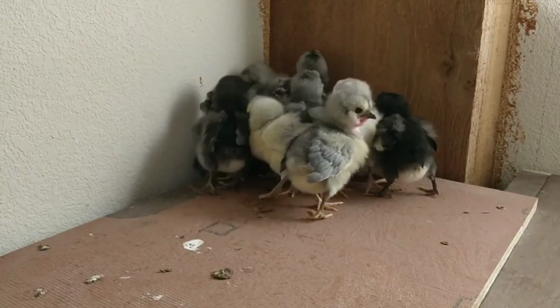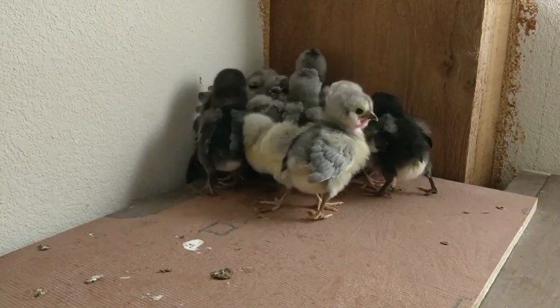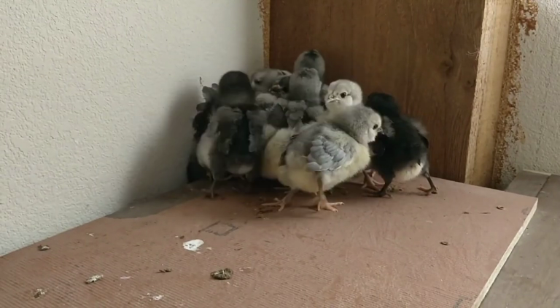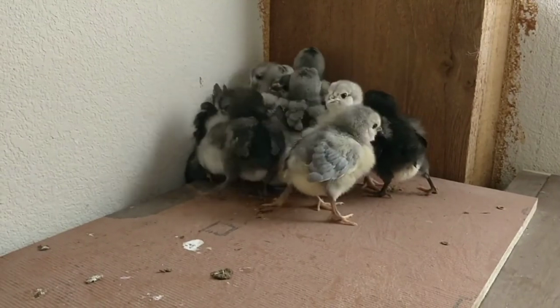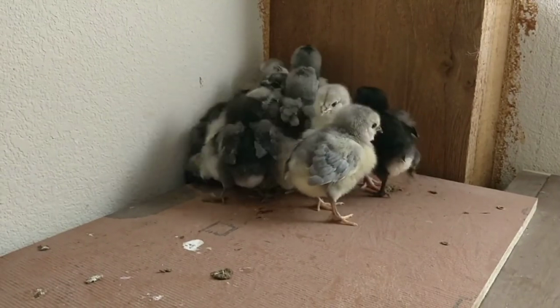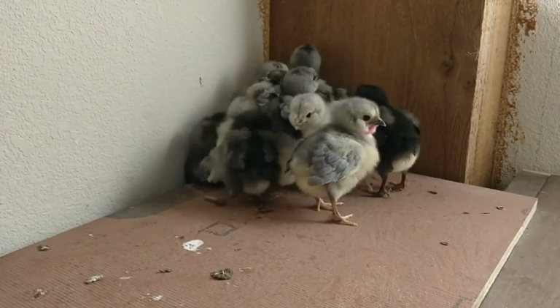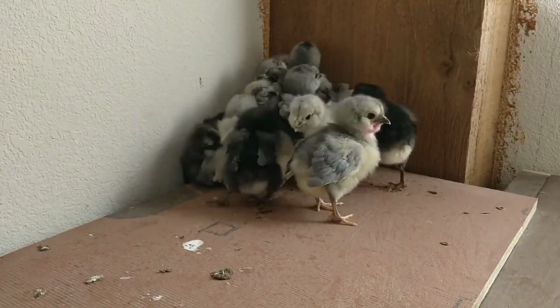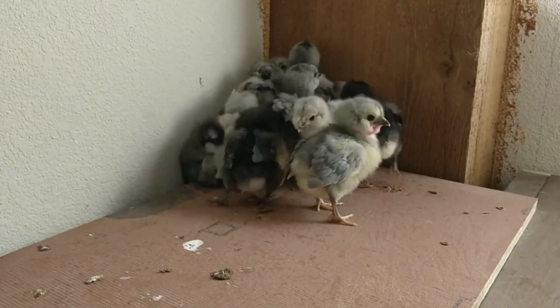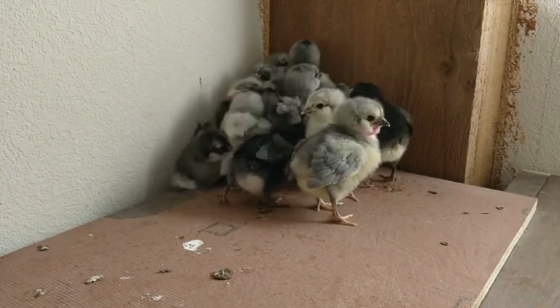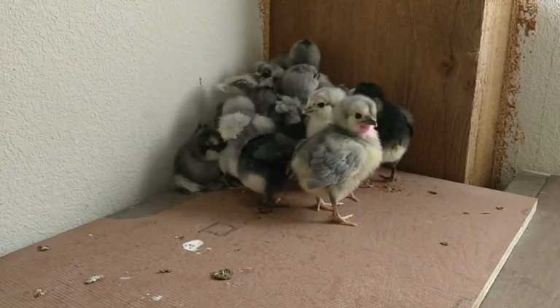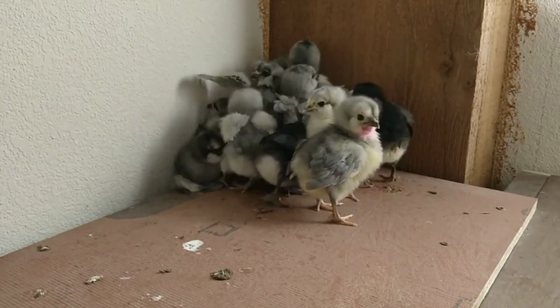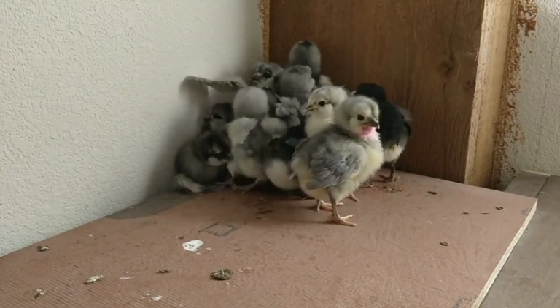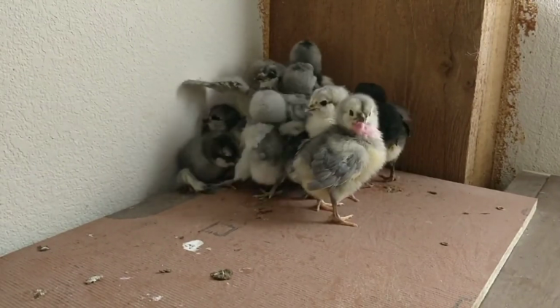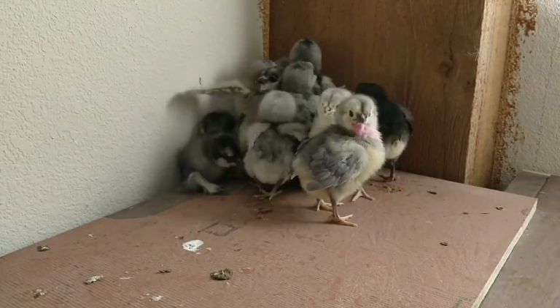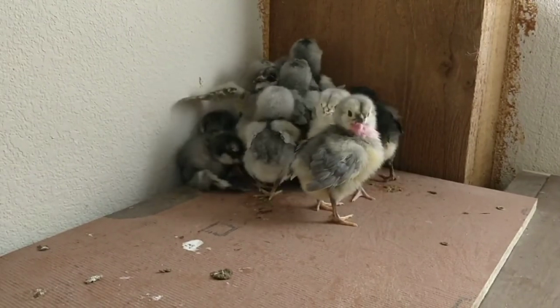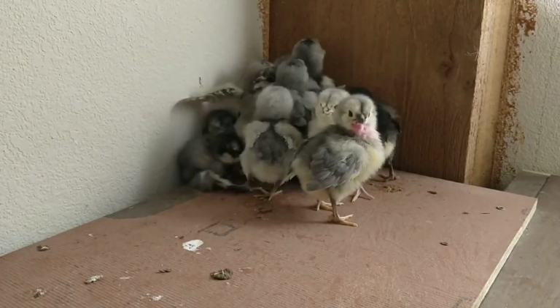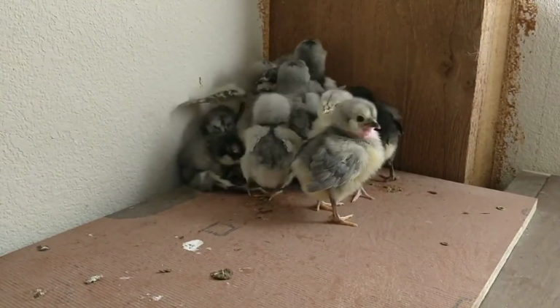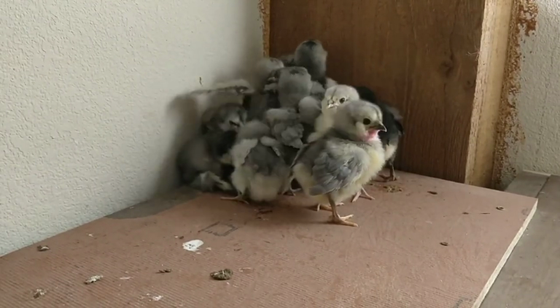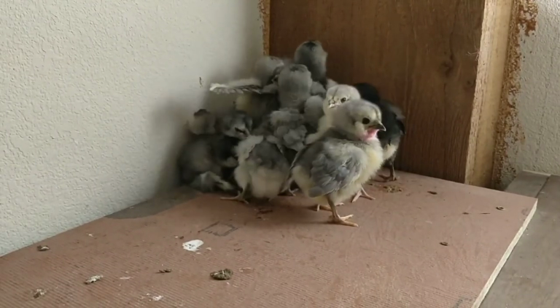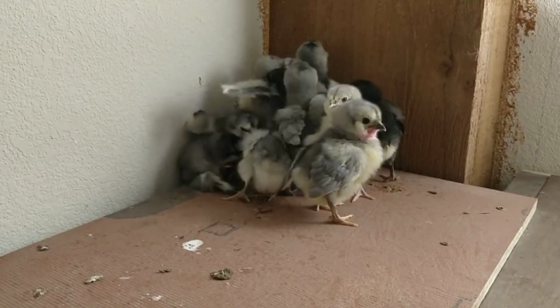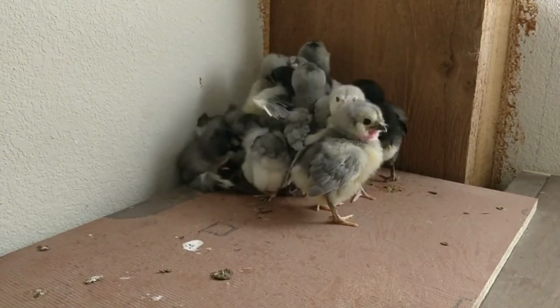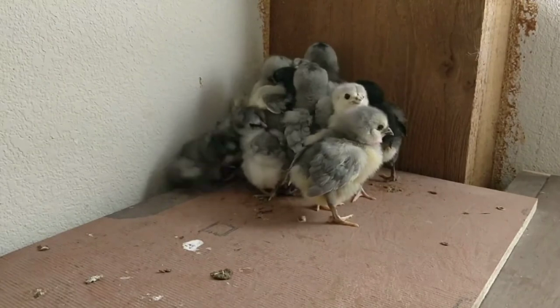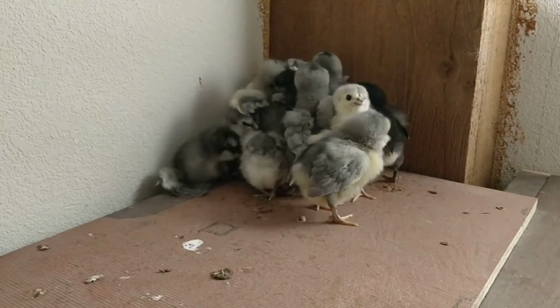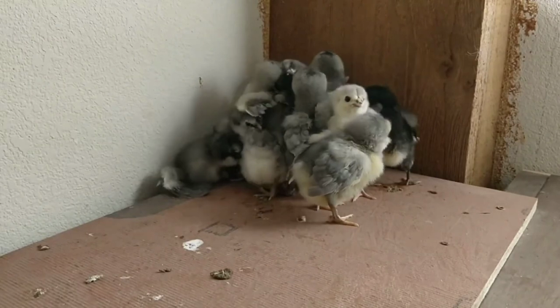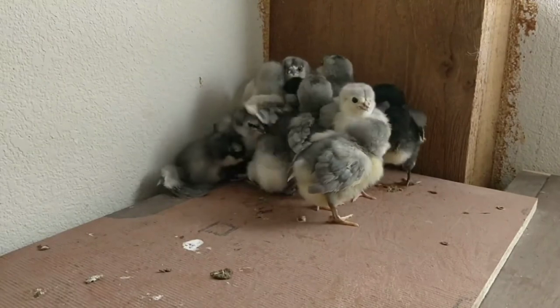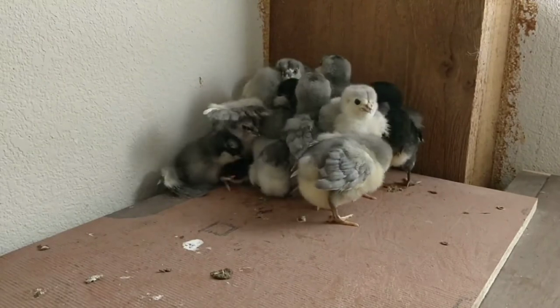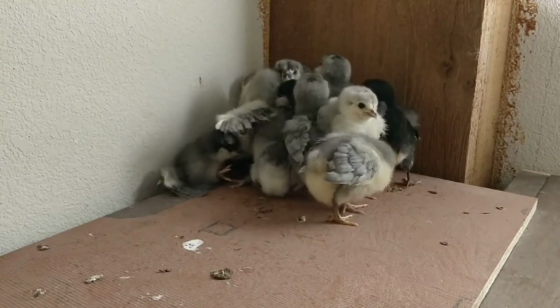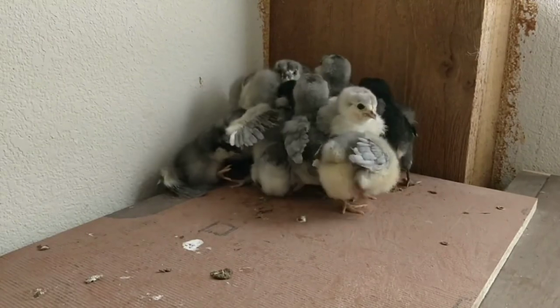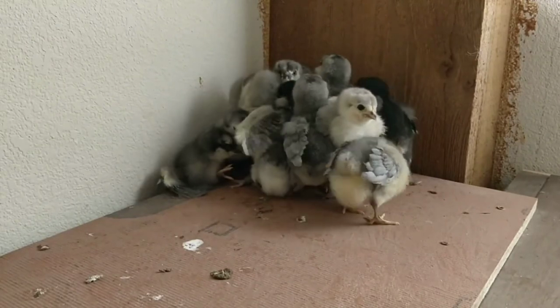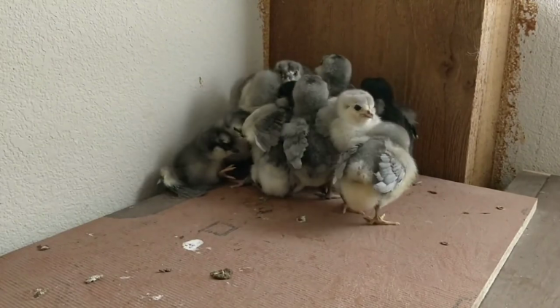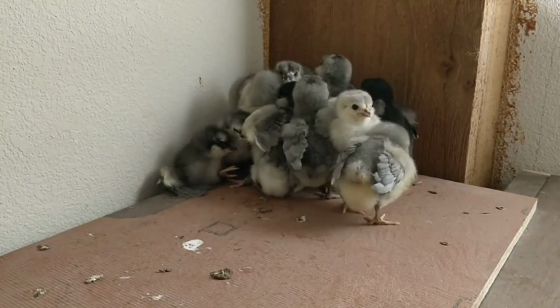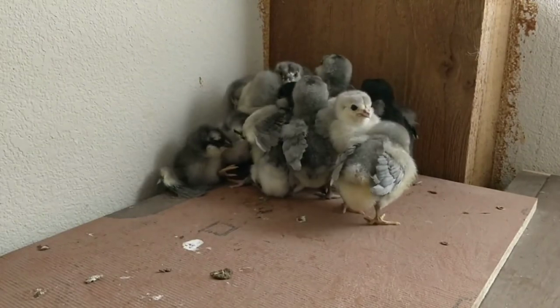Hope you've enjoyed this peek at the Americana. We'll see you next time when they turn two weeks old.